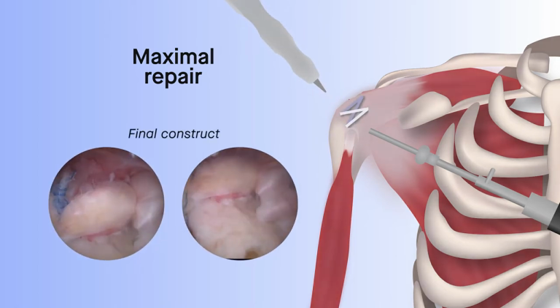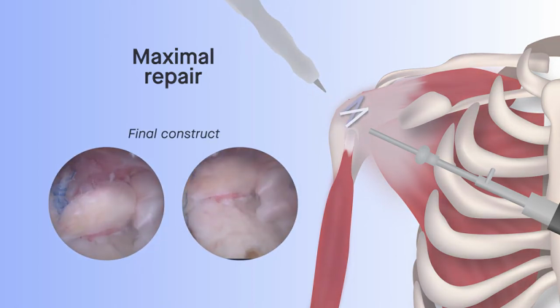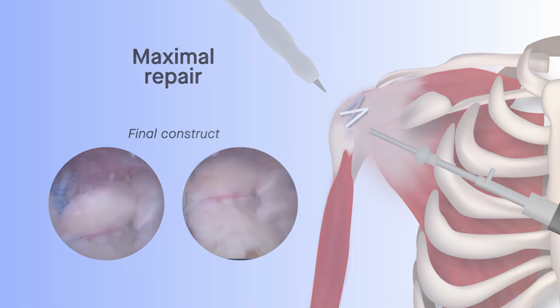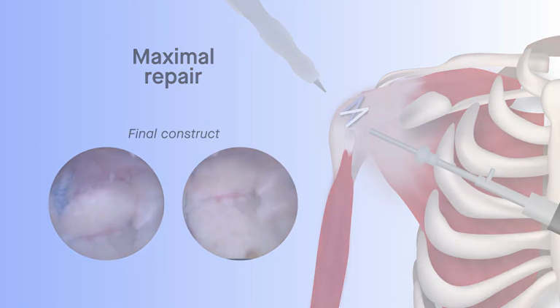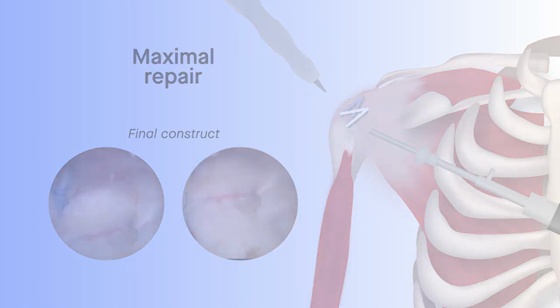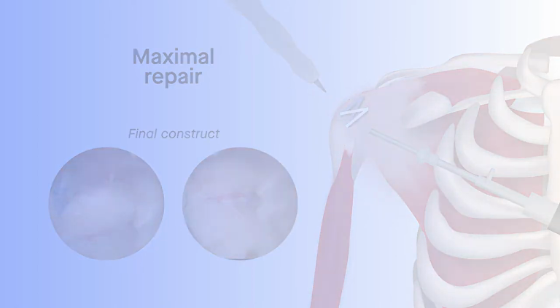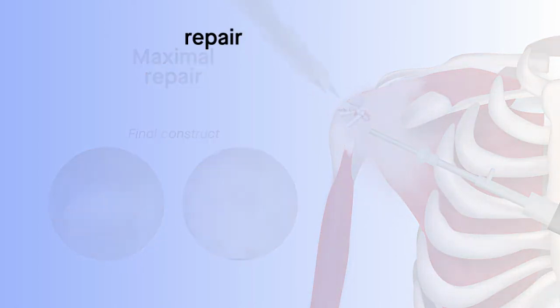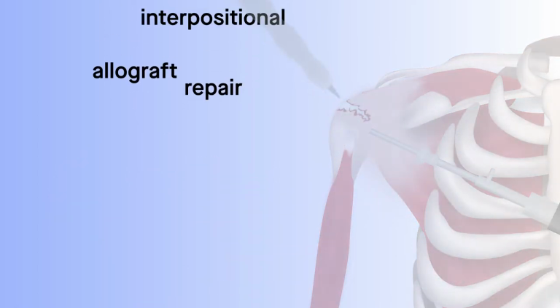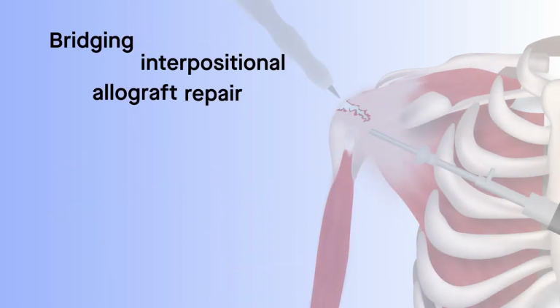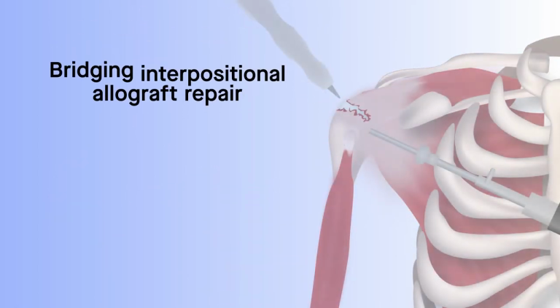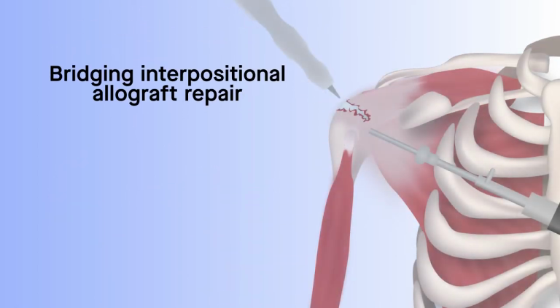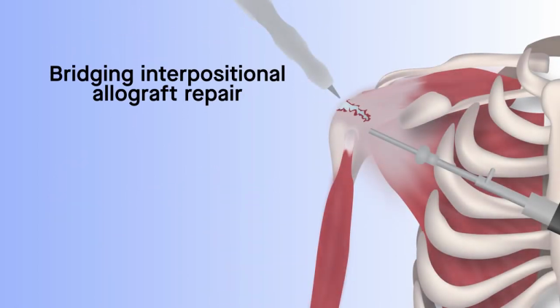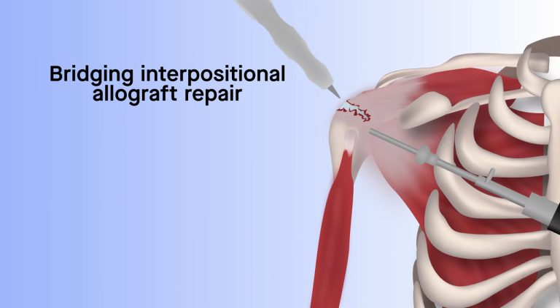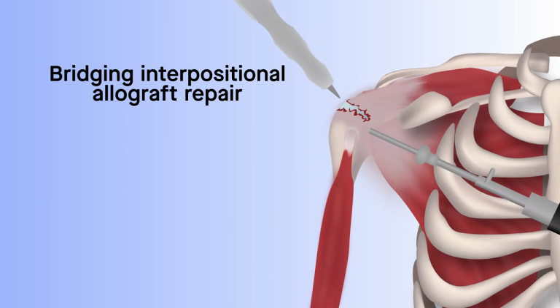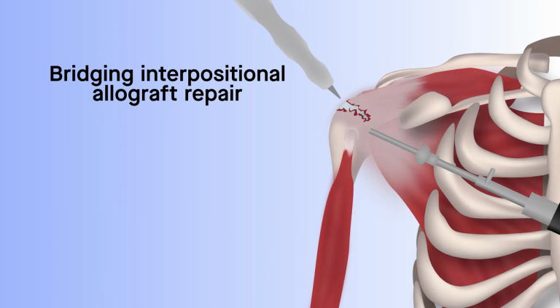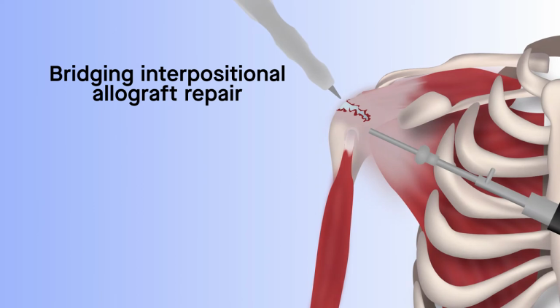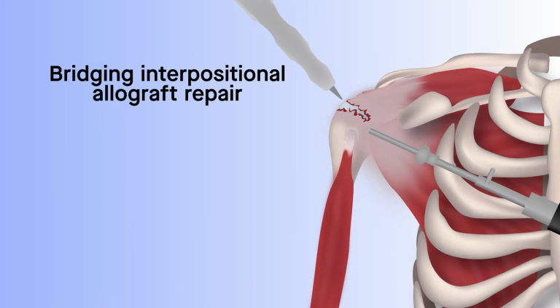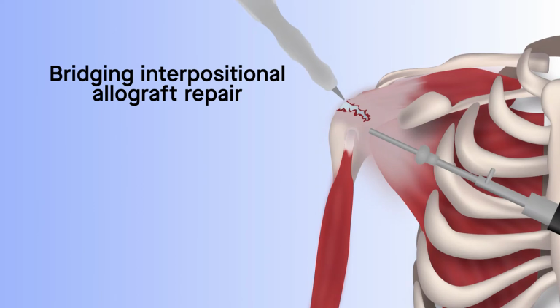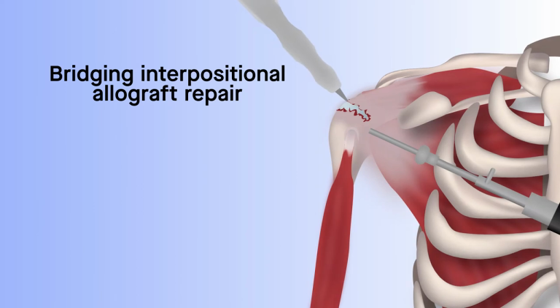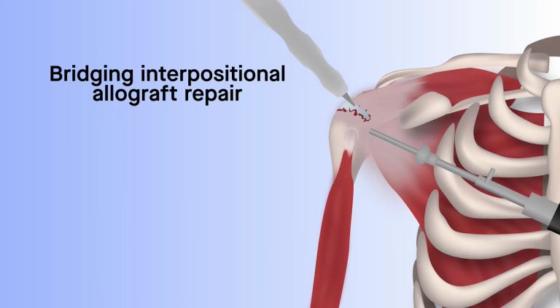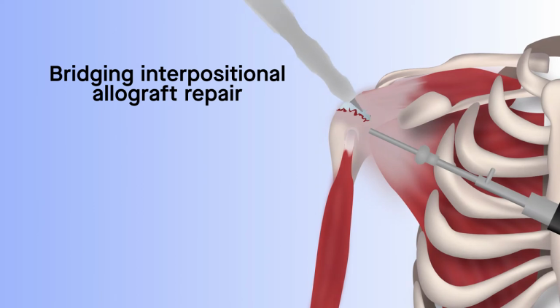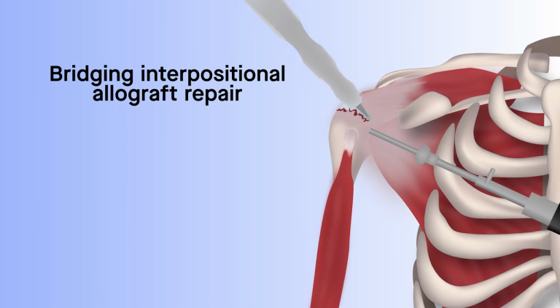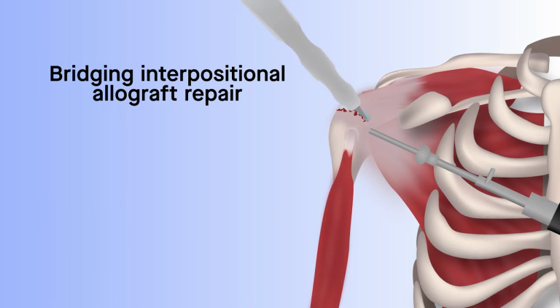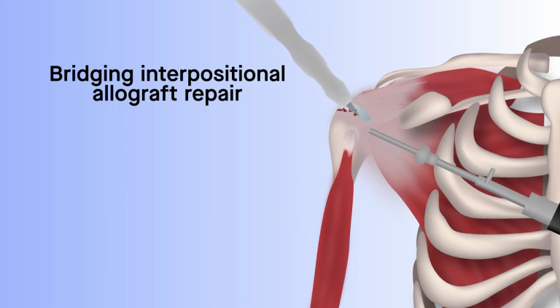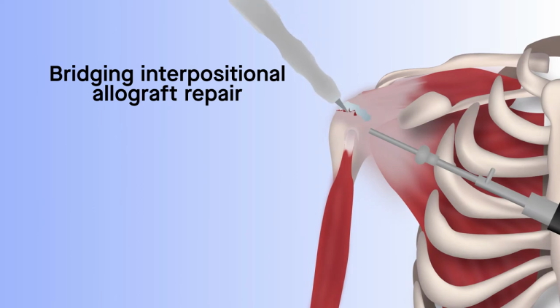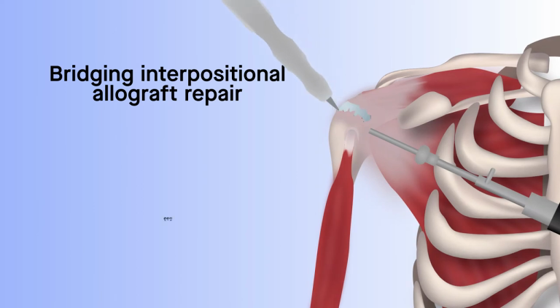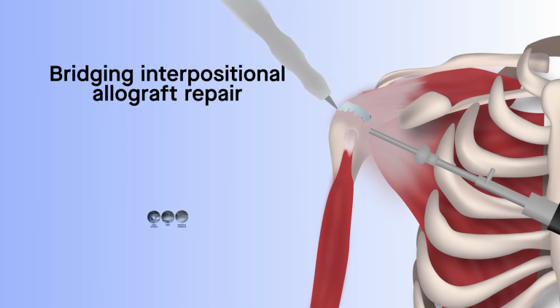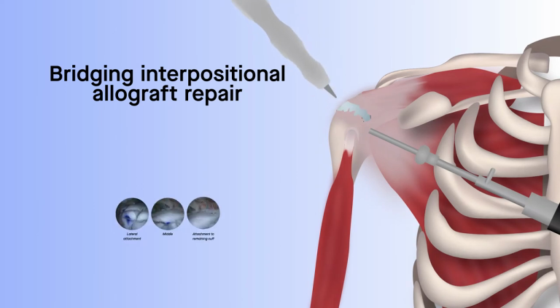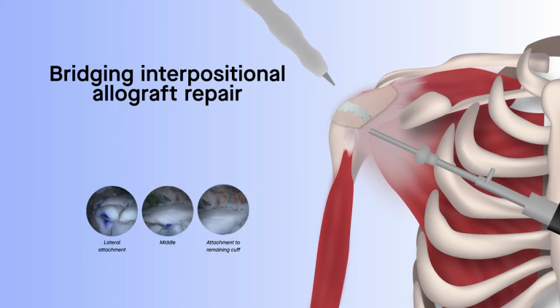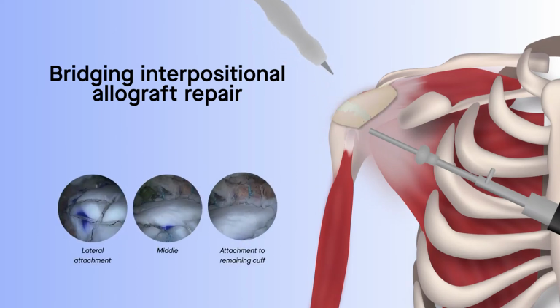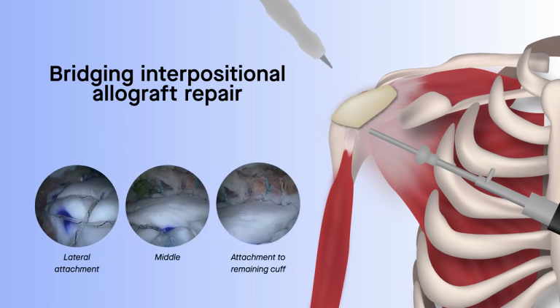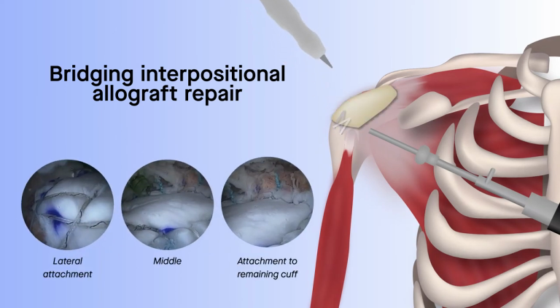Bridging interpositional allograft, on the other hand, uses tissue grafts to bridge bone to tendon.